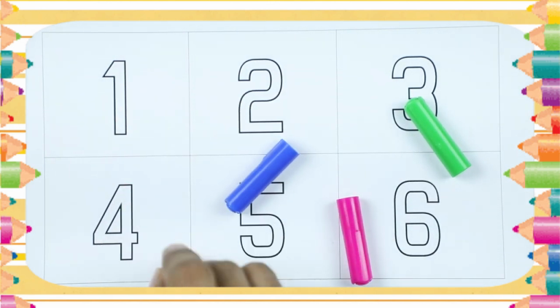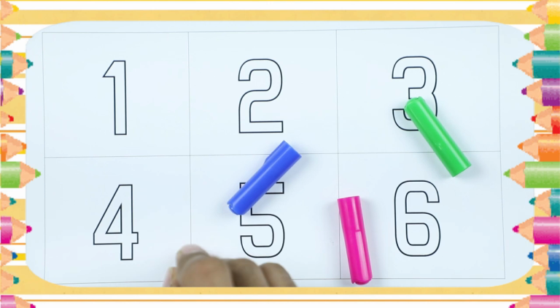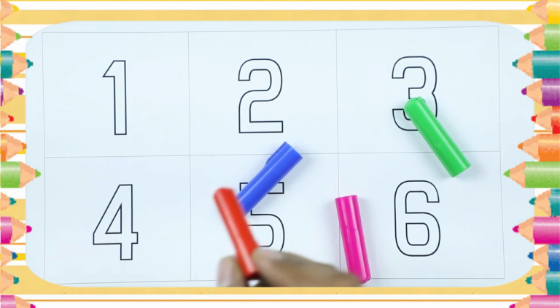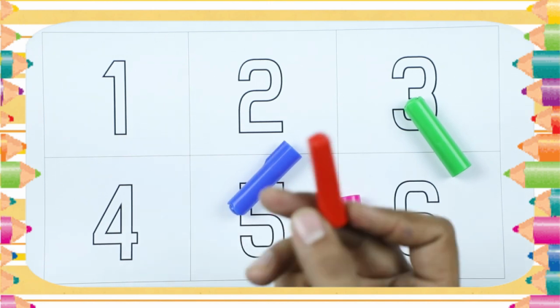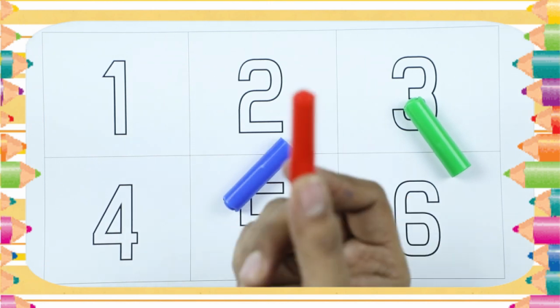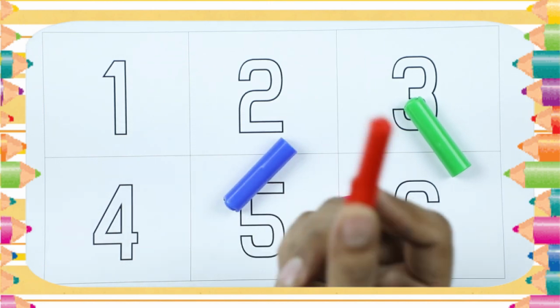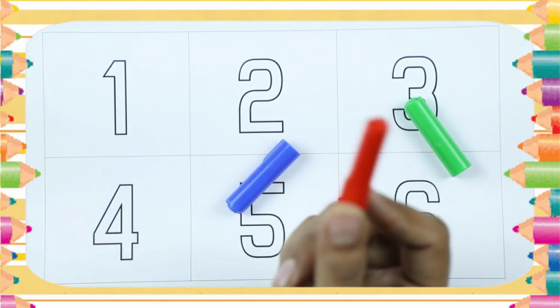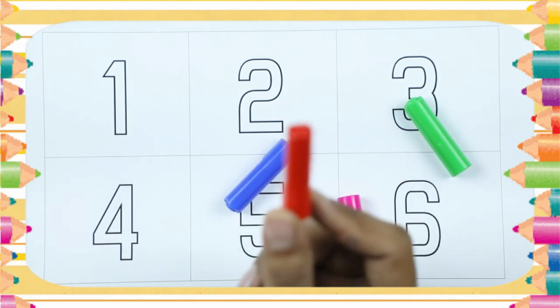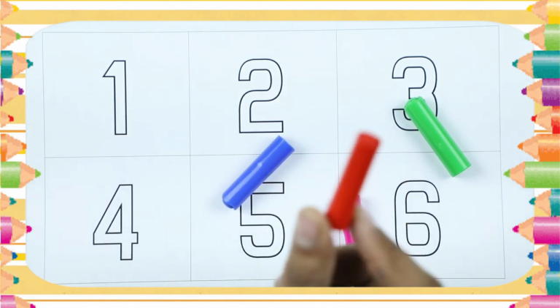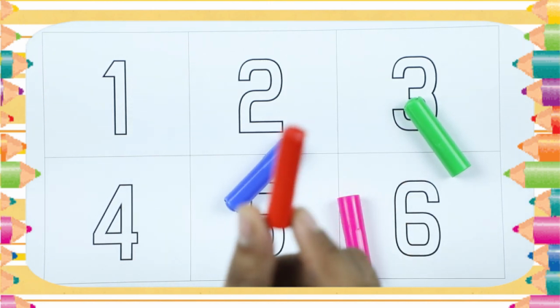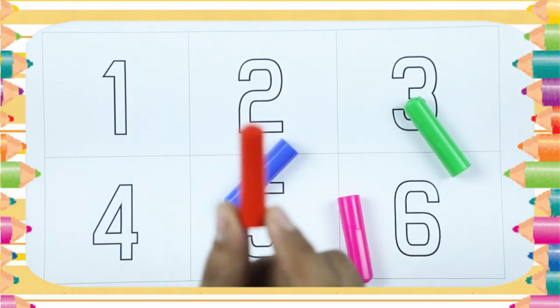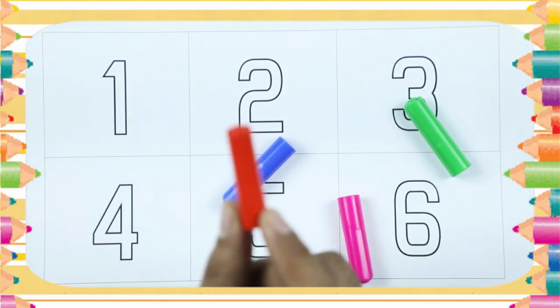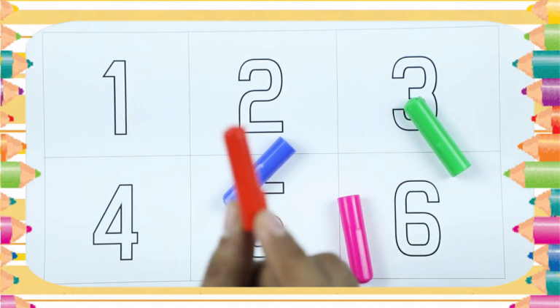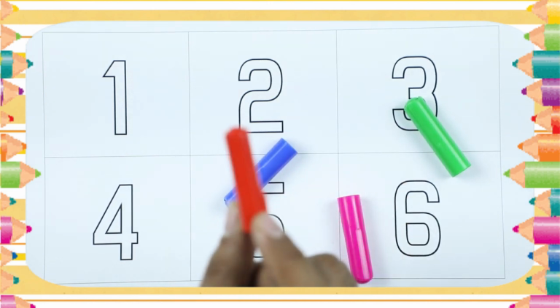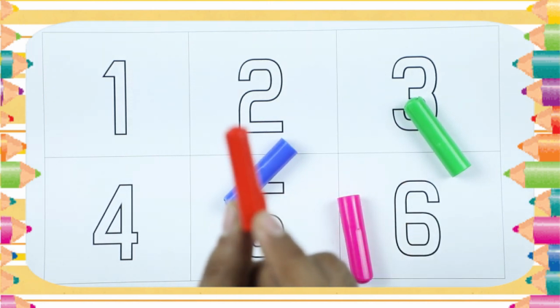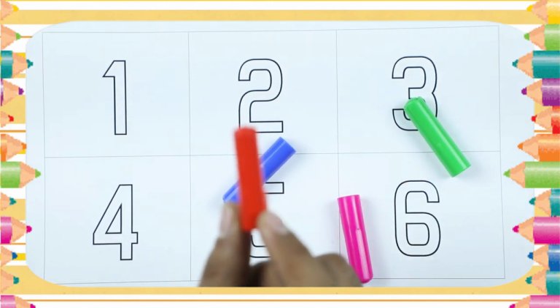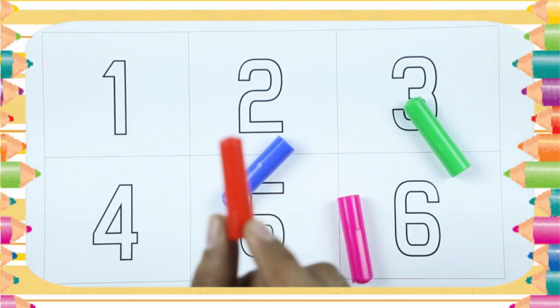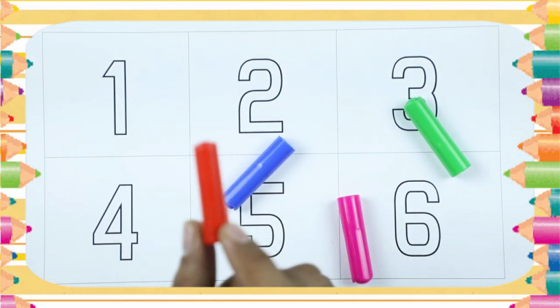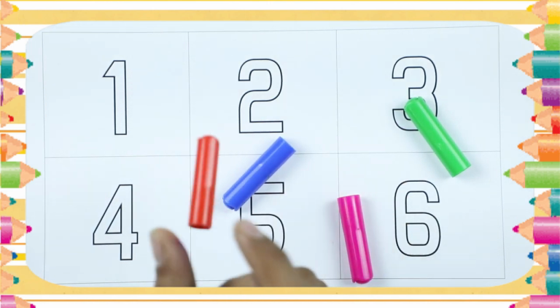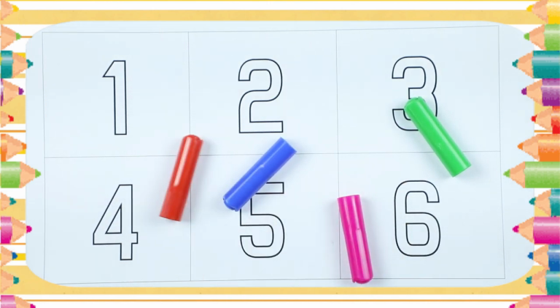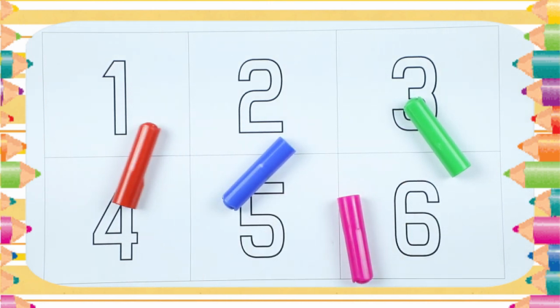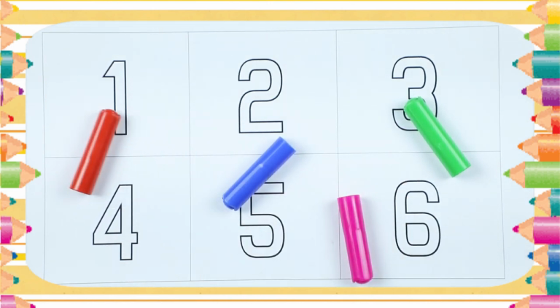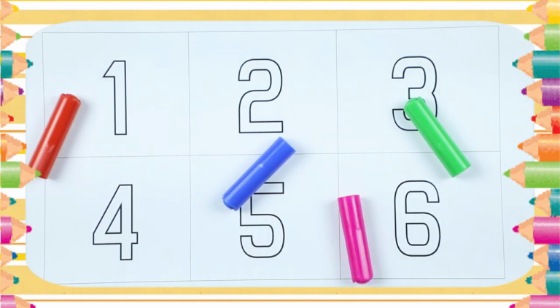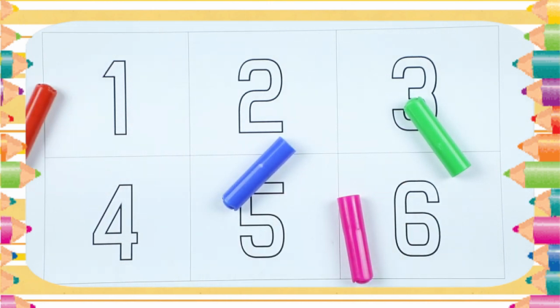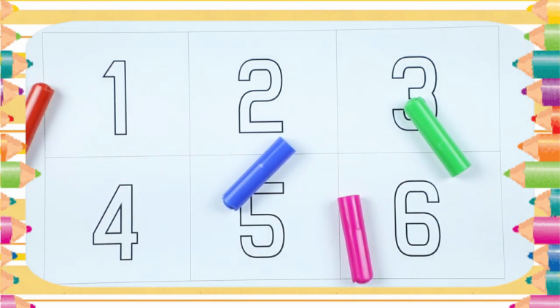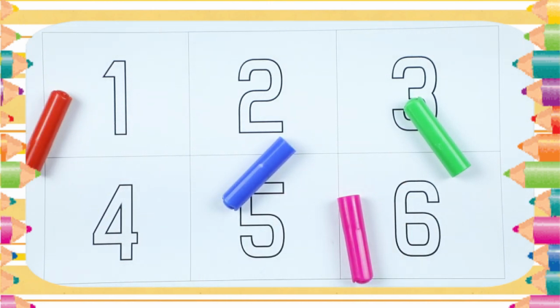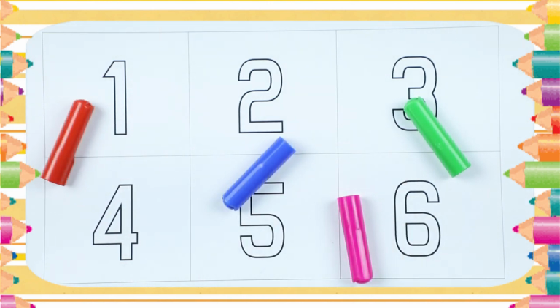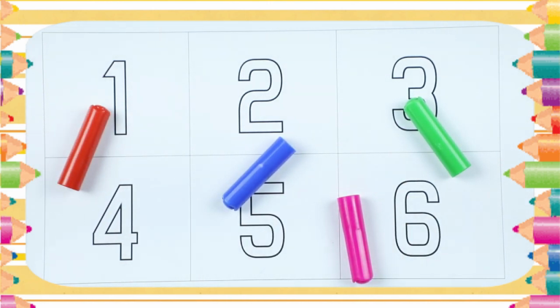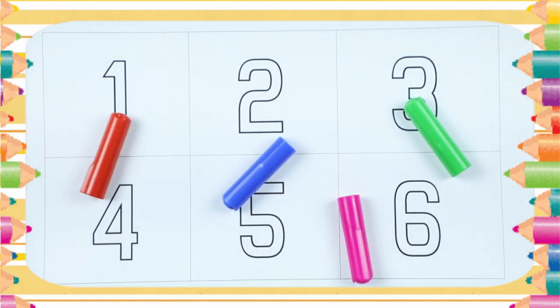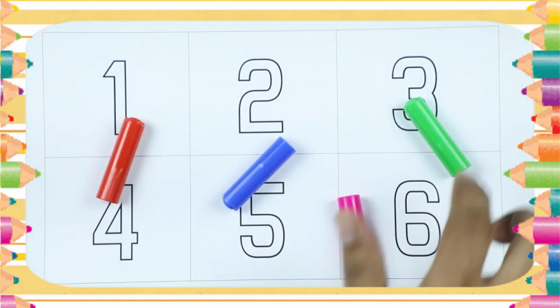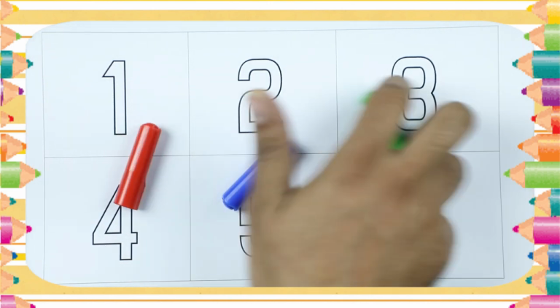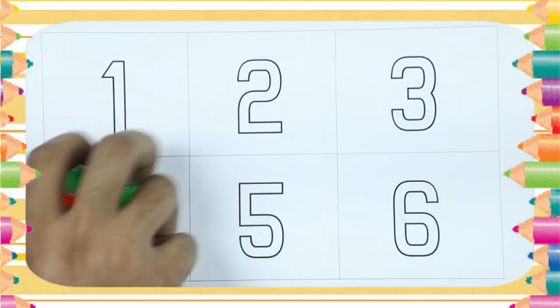Which color? Tell me. Yes, it's red color. Let's start.